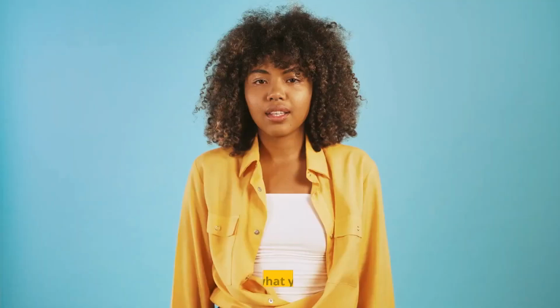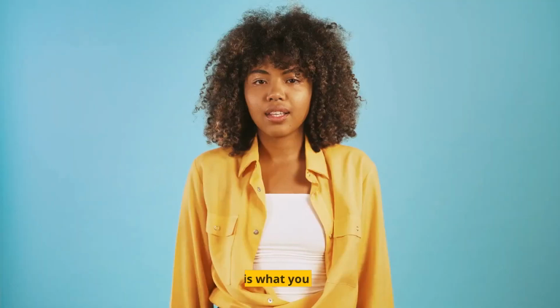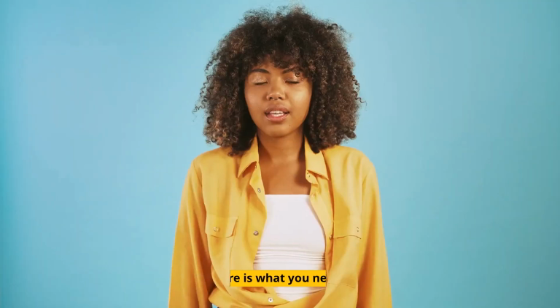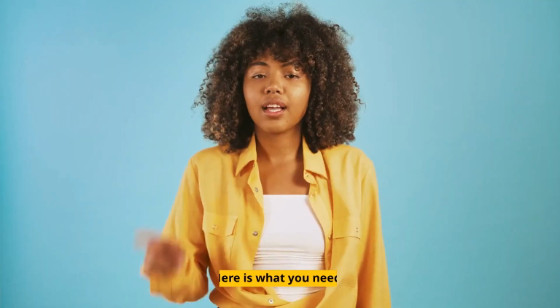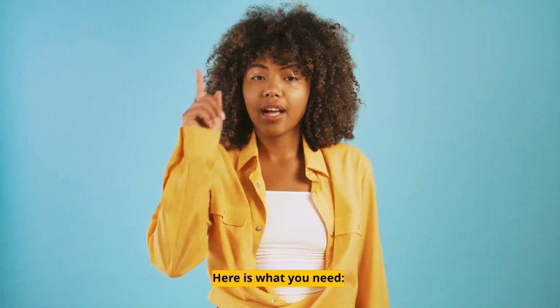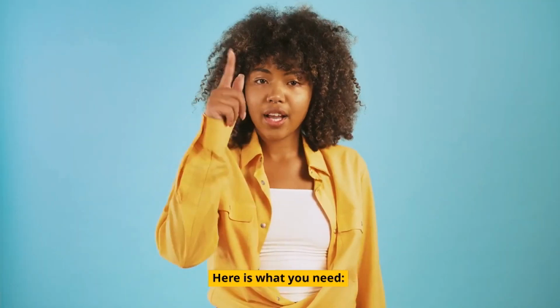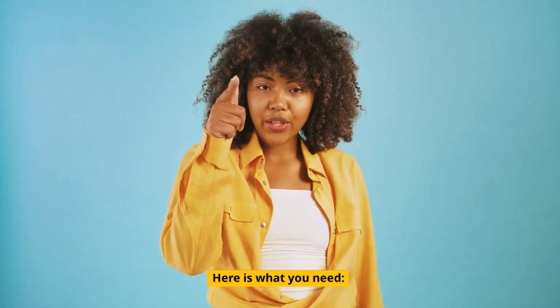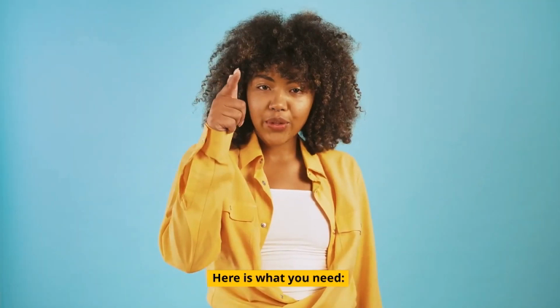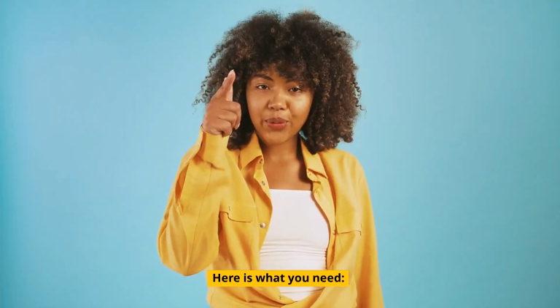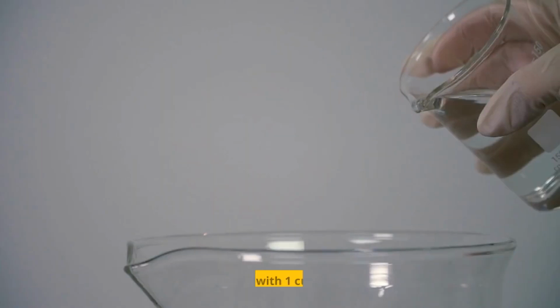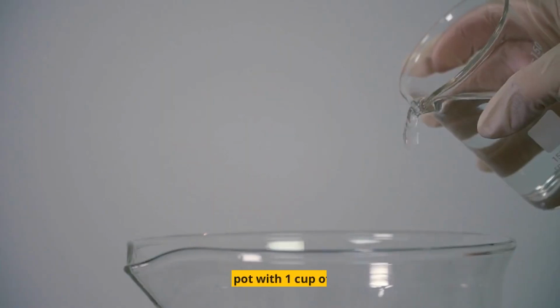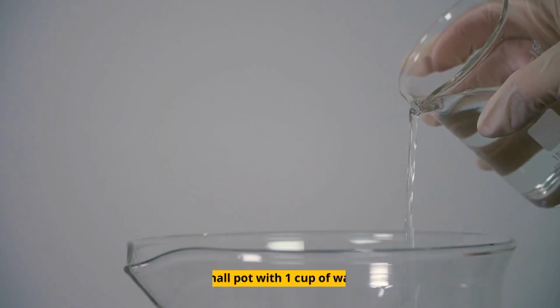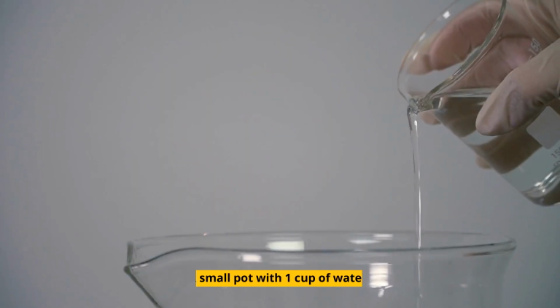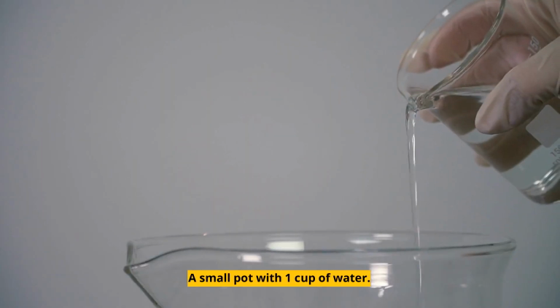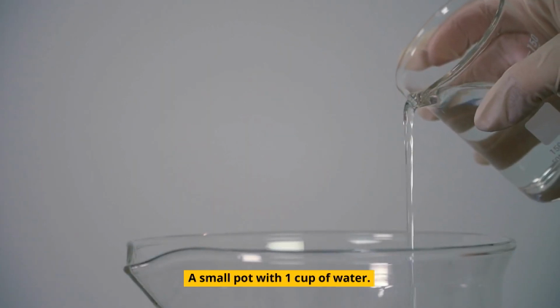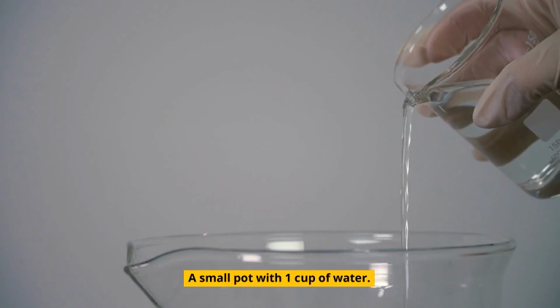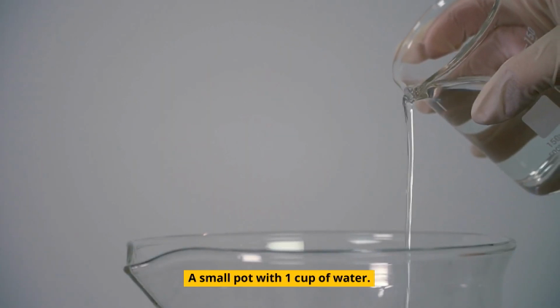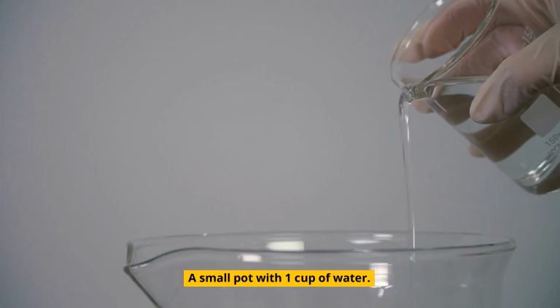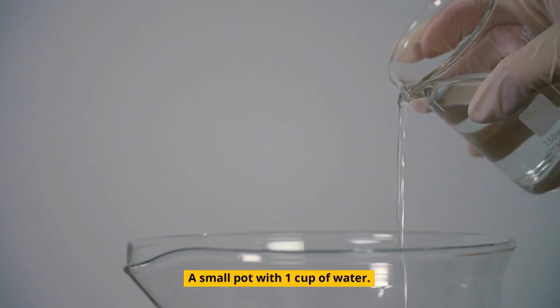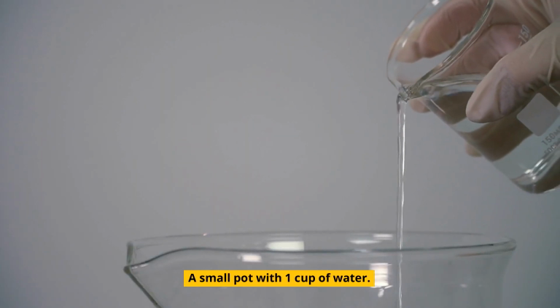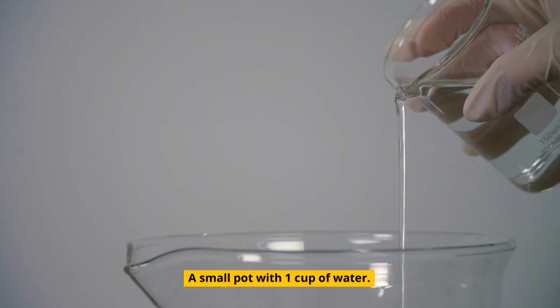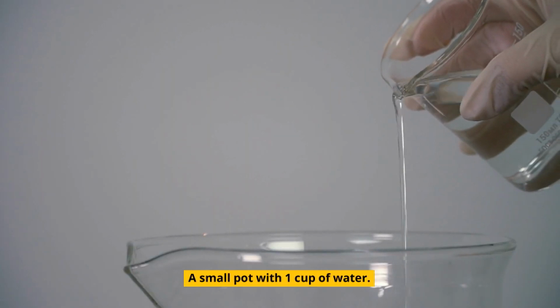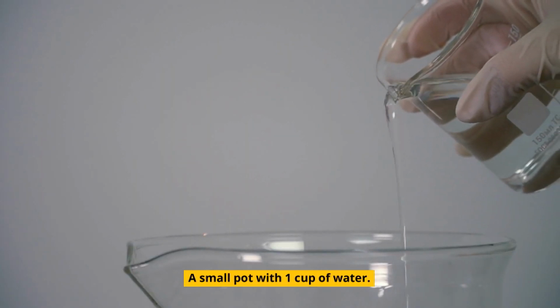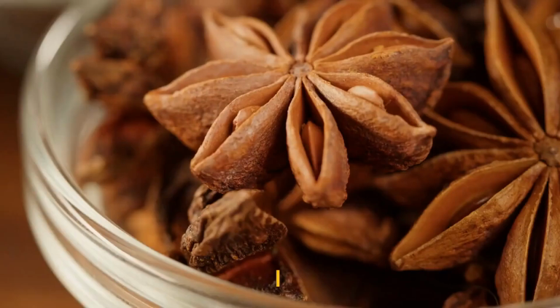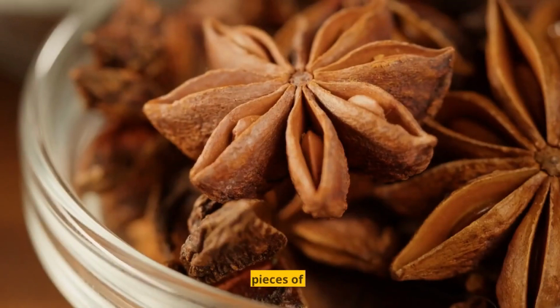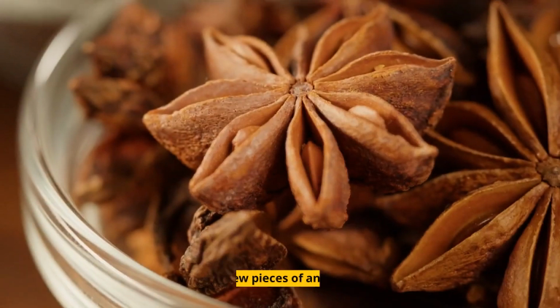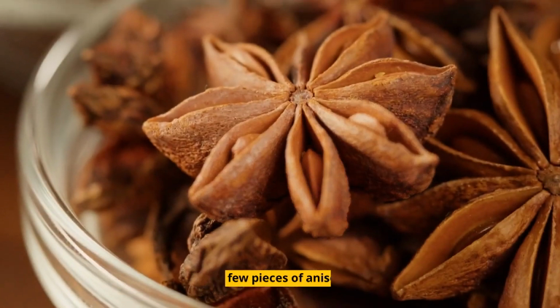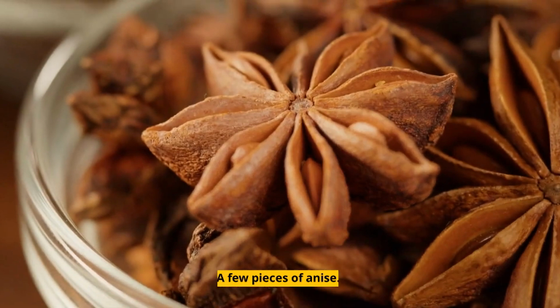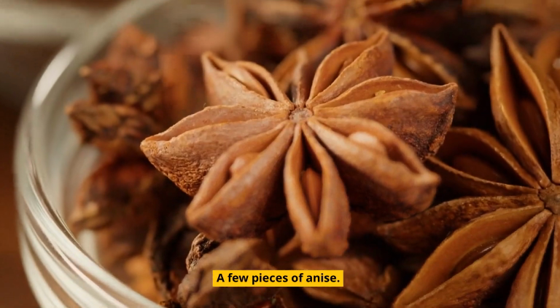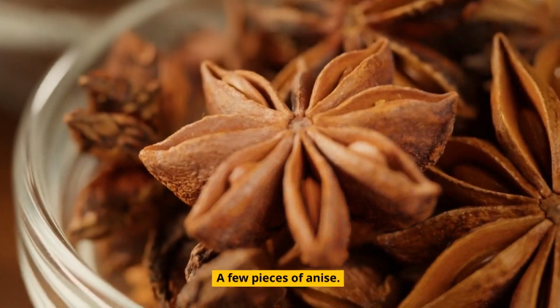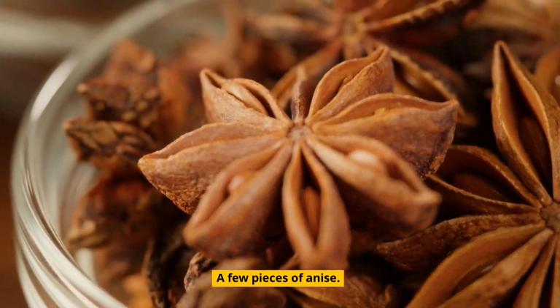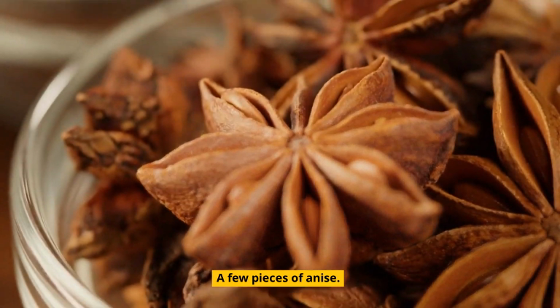Here is what you need: a small pot with one cup of water and a few pieces of anise.